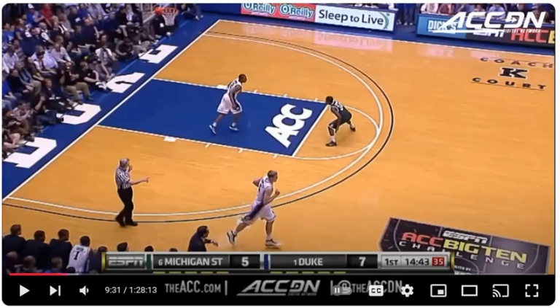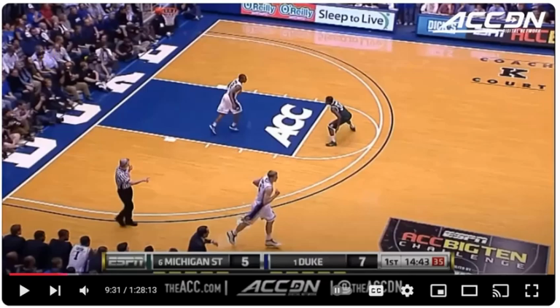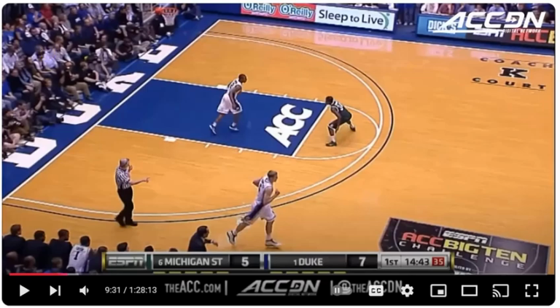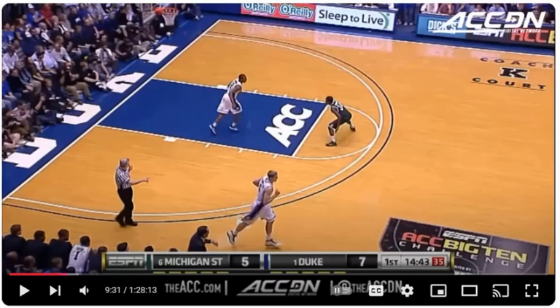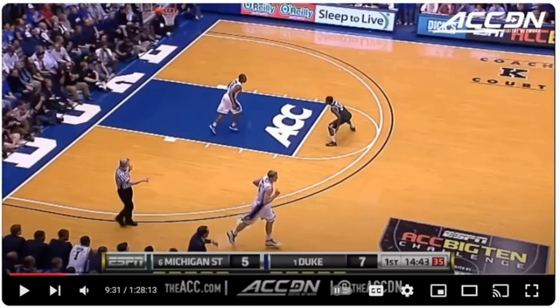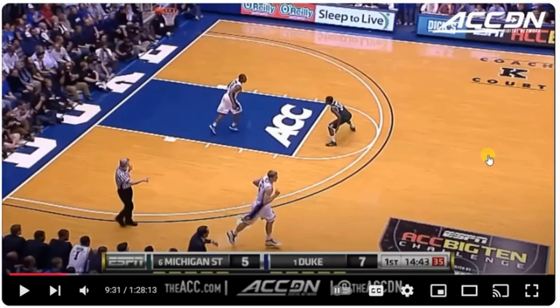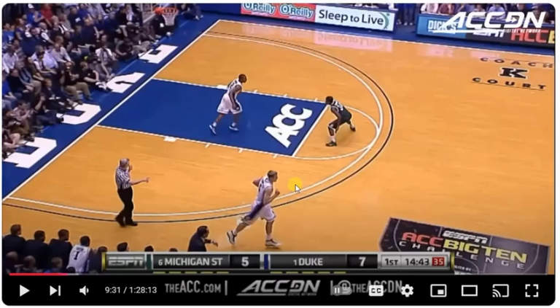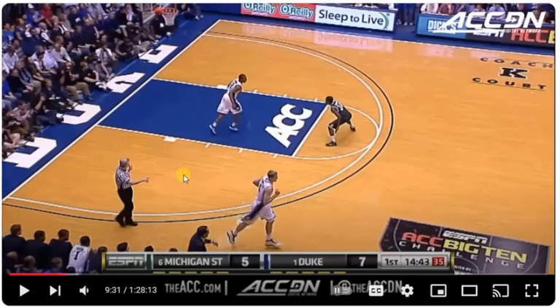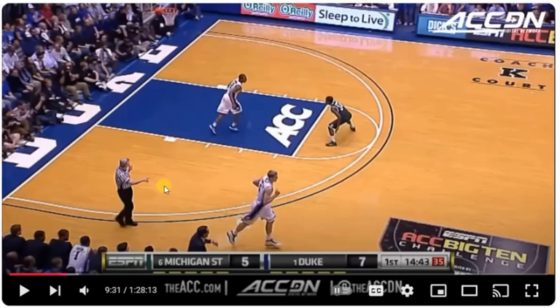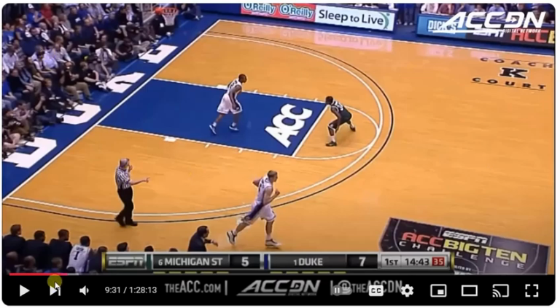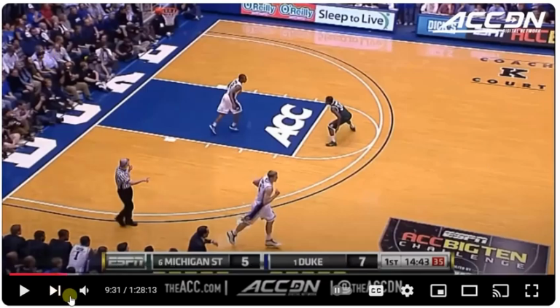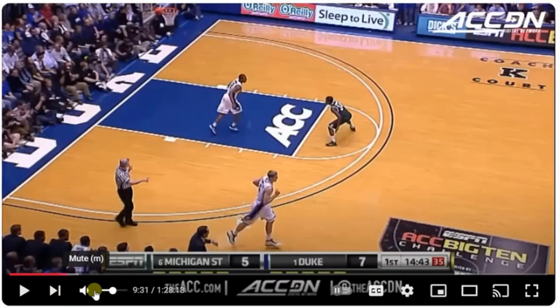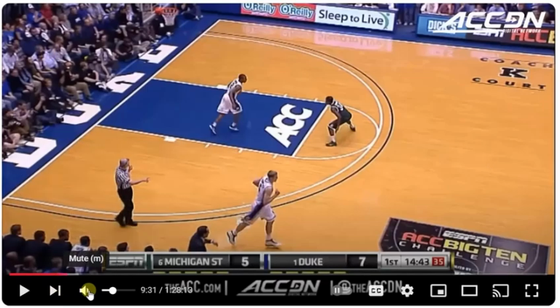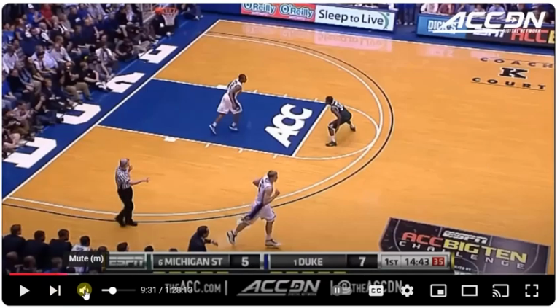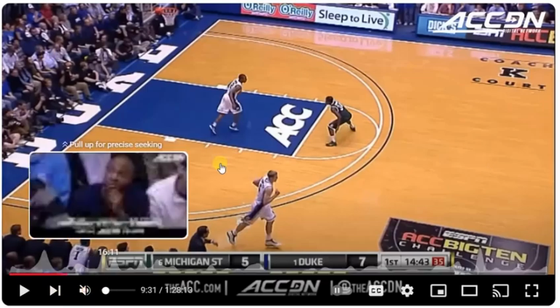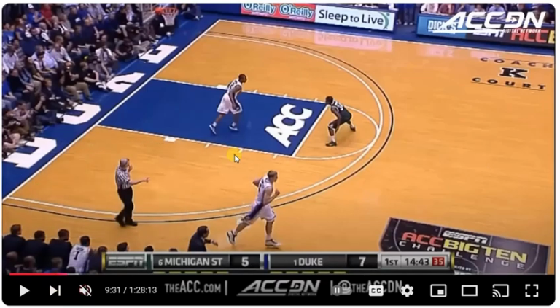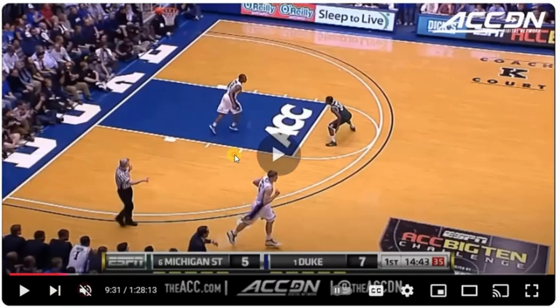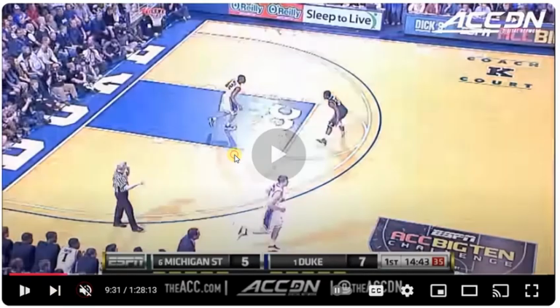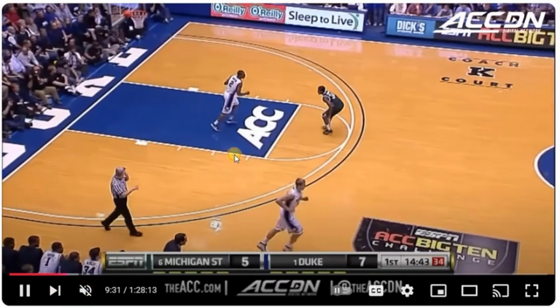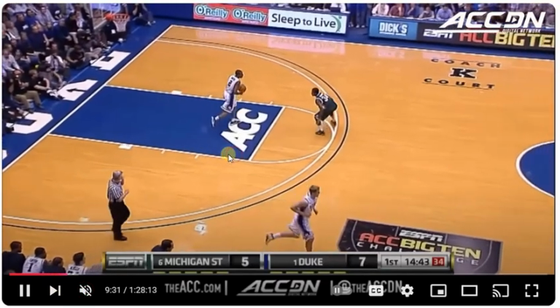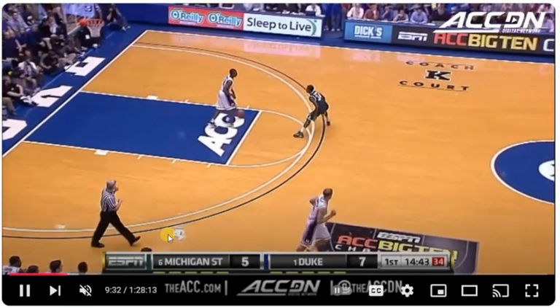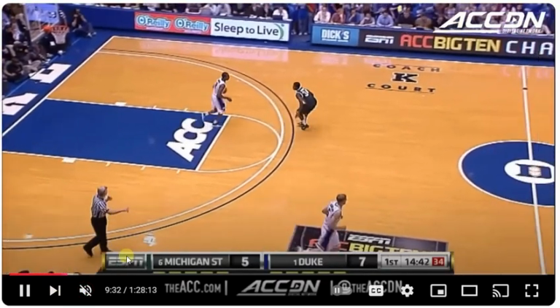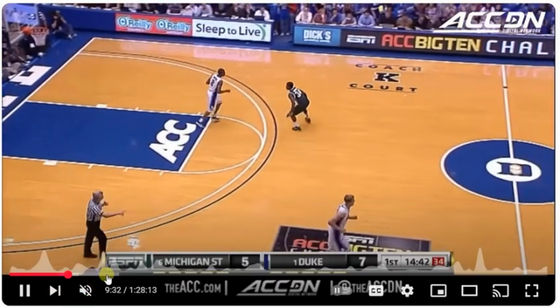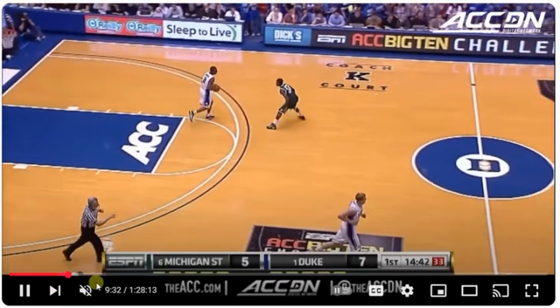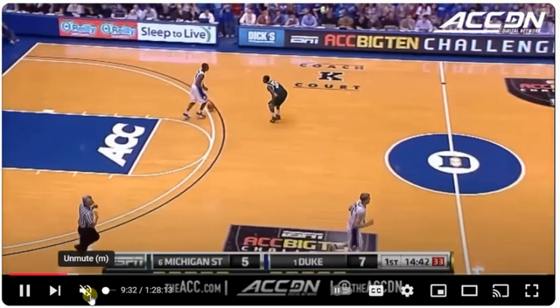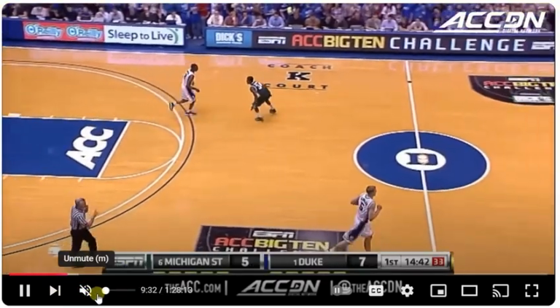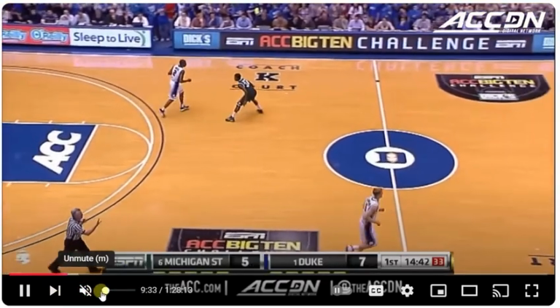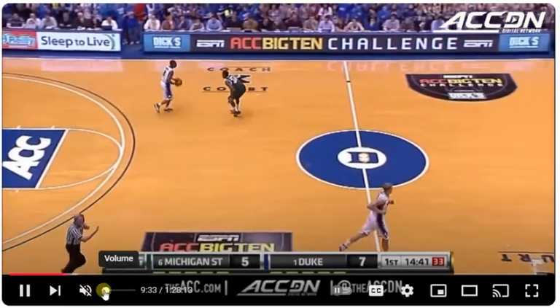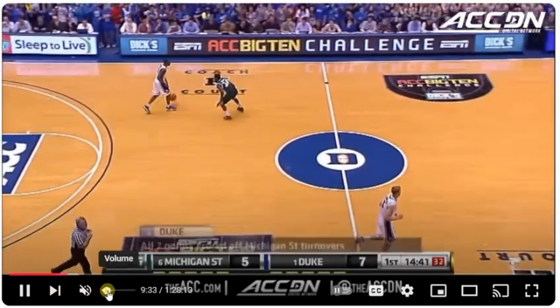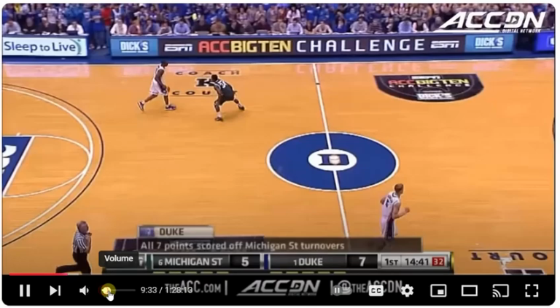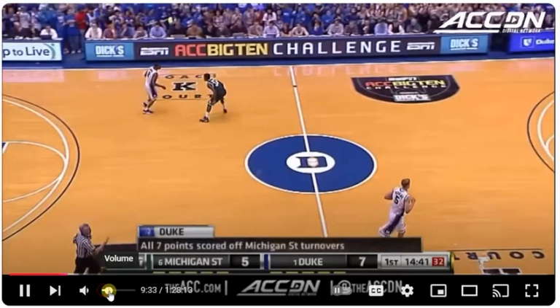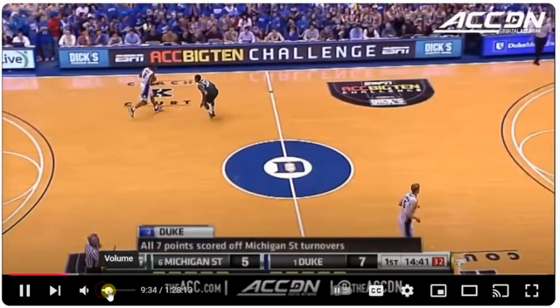Coach Ron Frogman Basketball — let's execute this pick and roll on a college level.